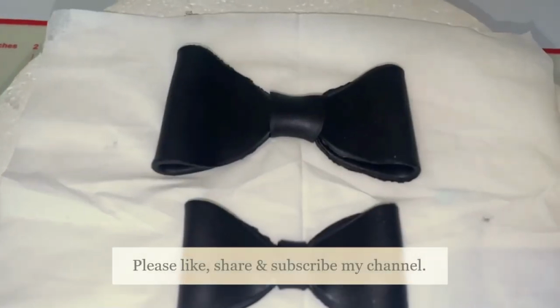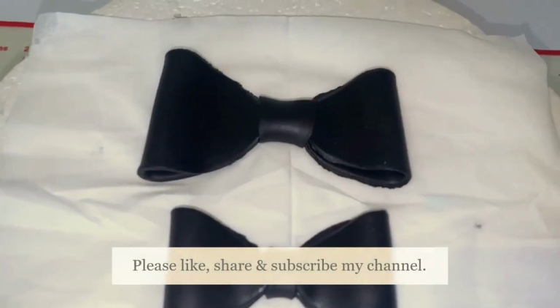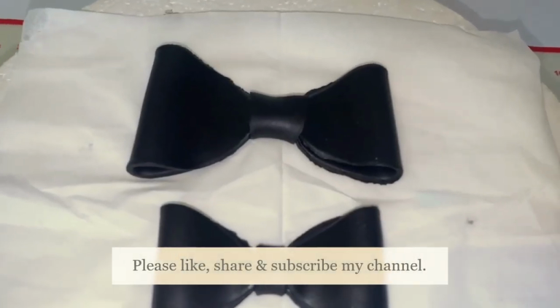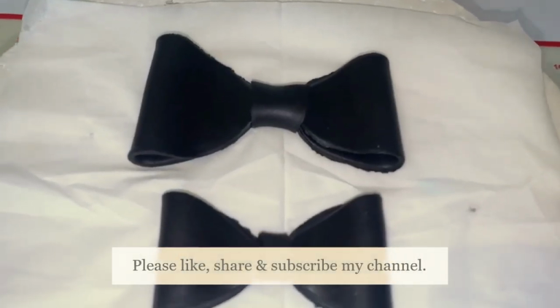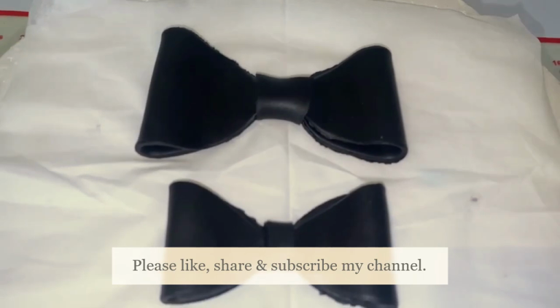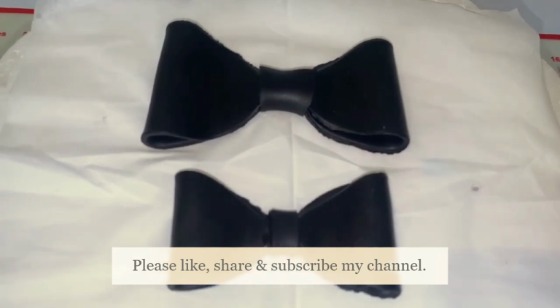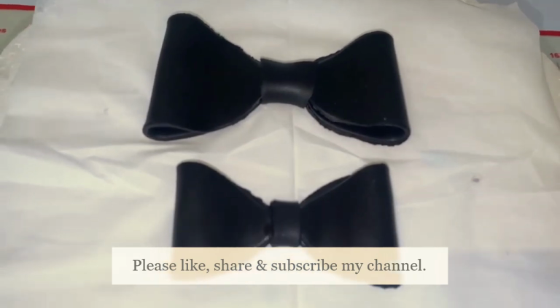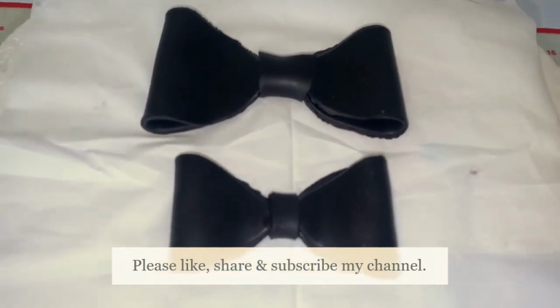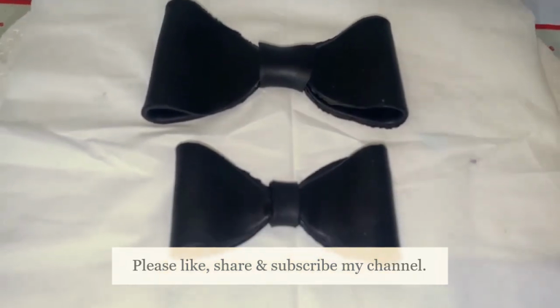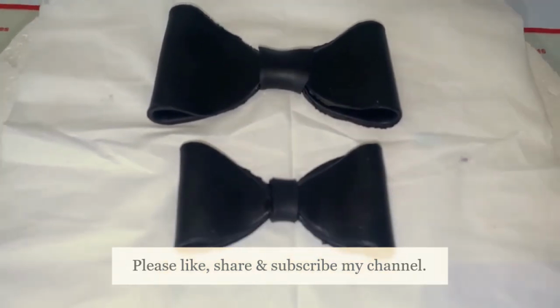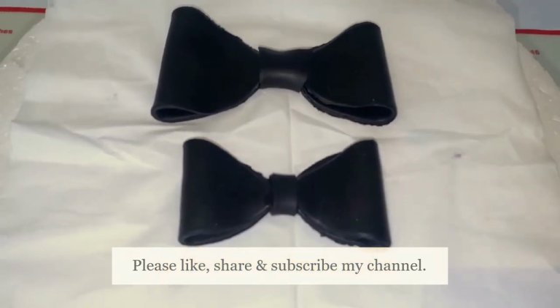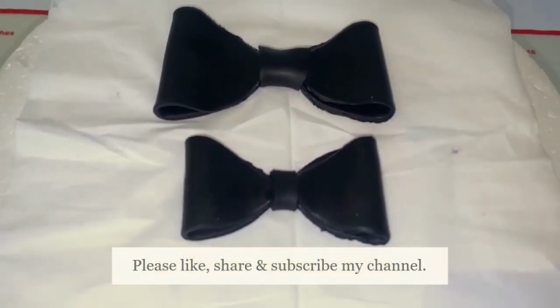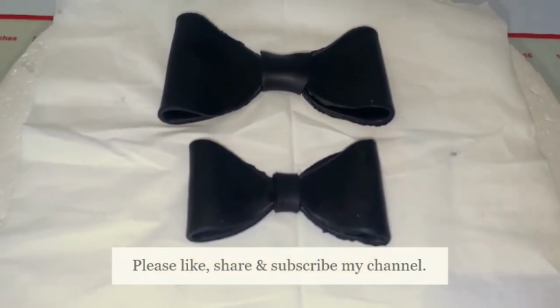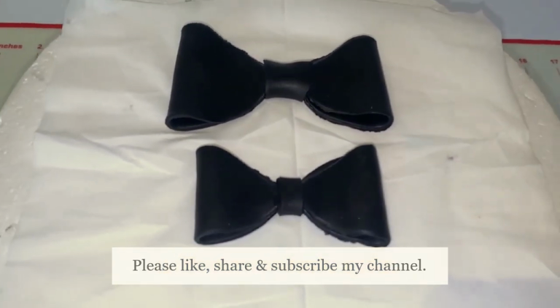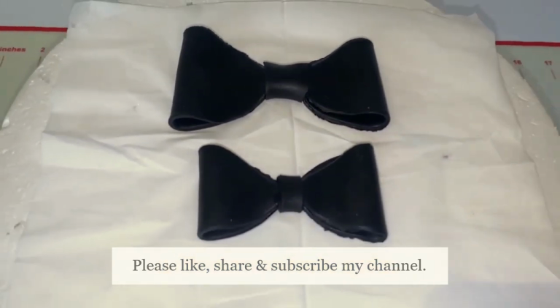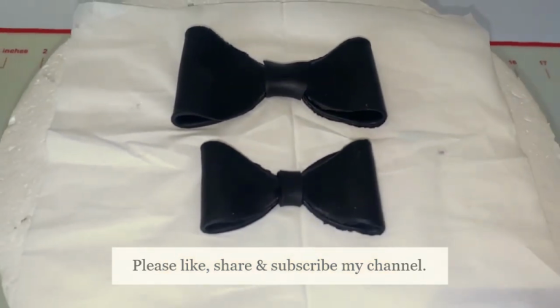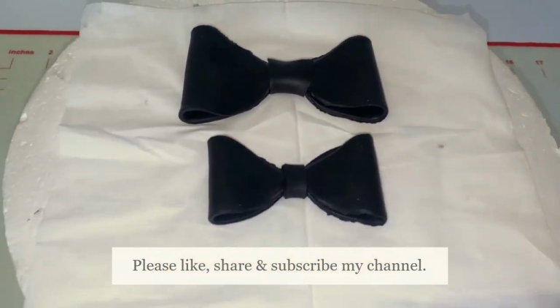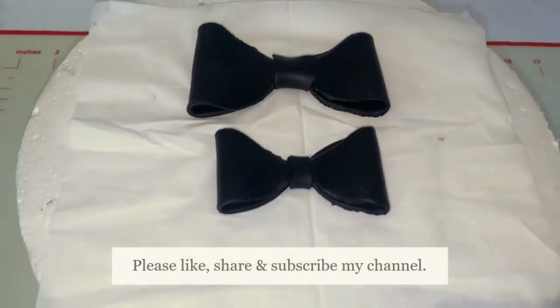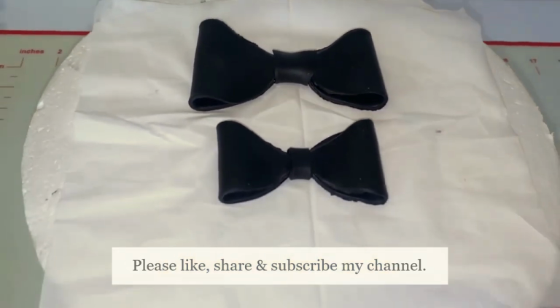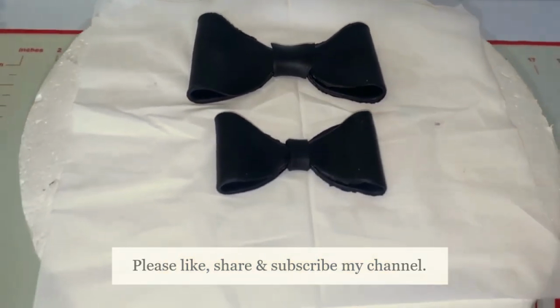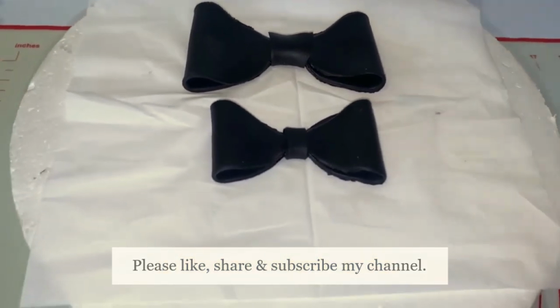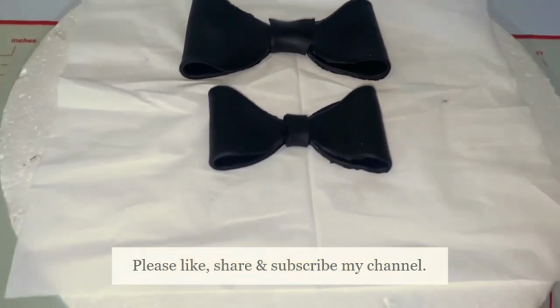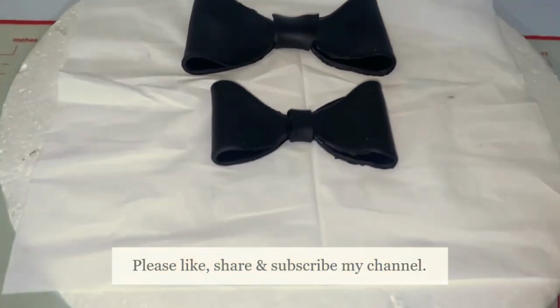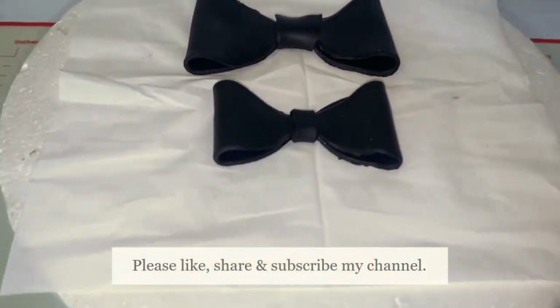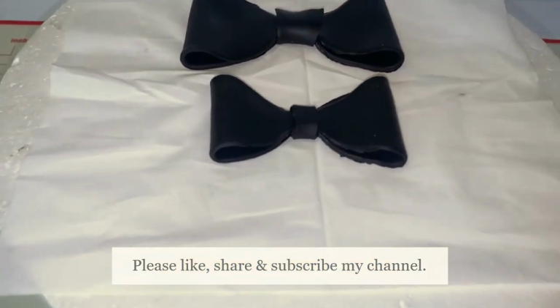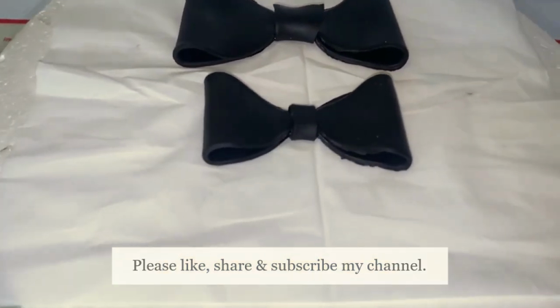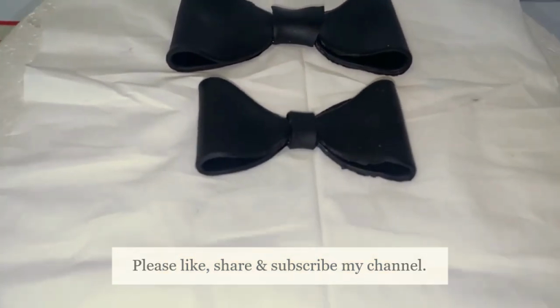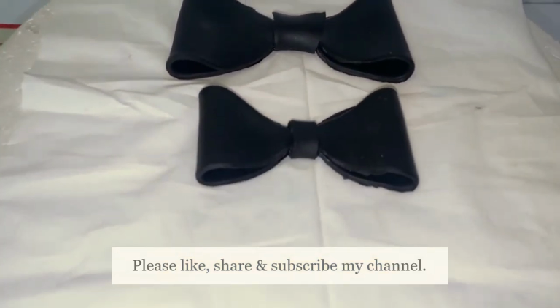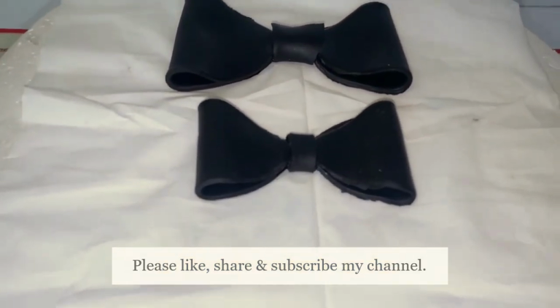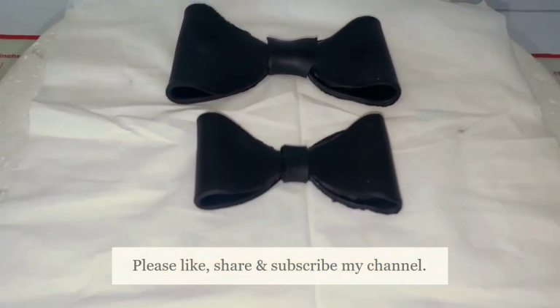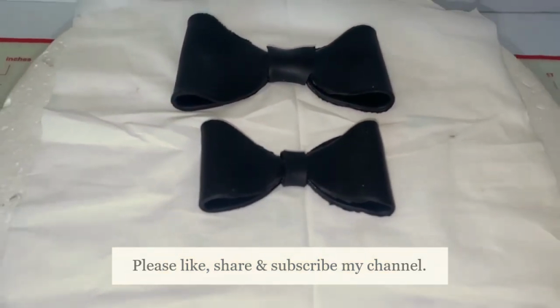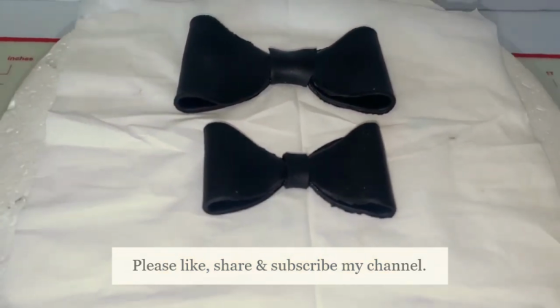If you like today's video, please like, share and subscribe my channel. Thank you.